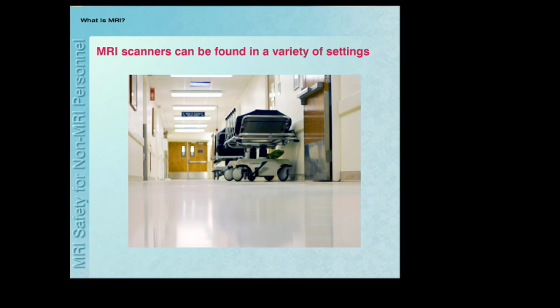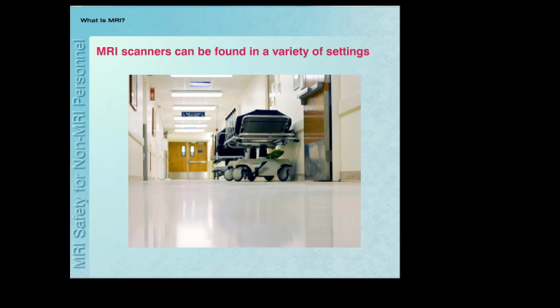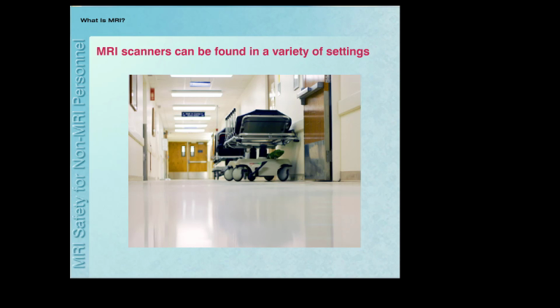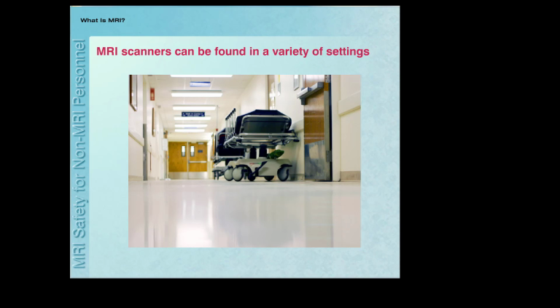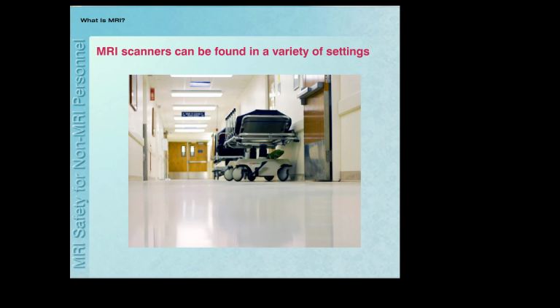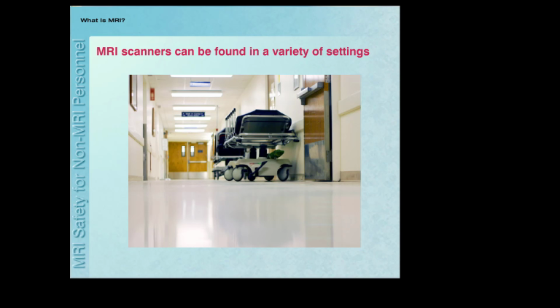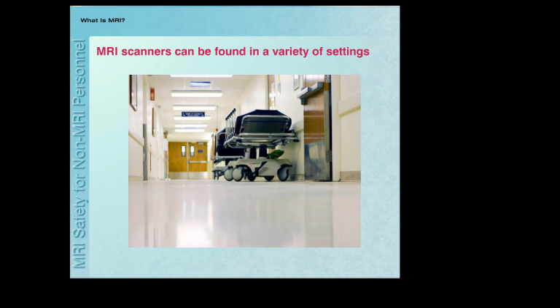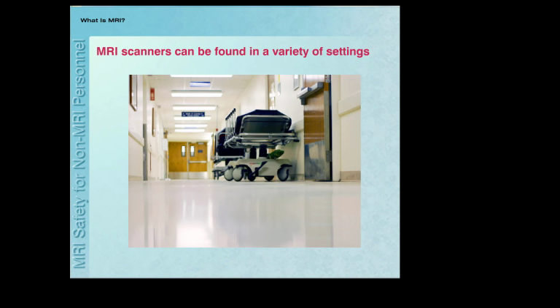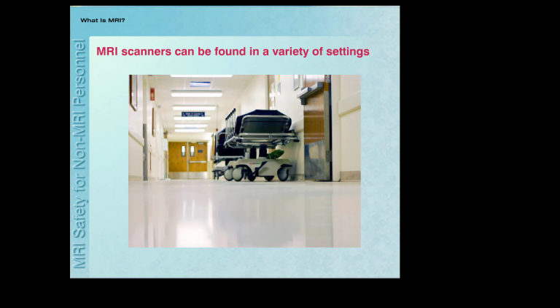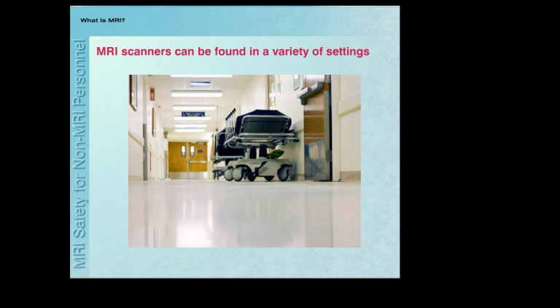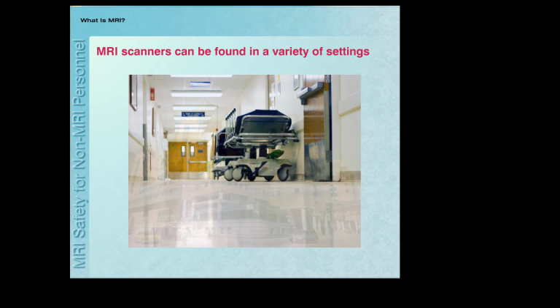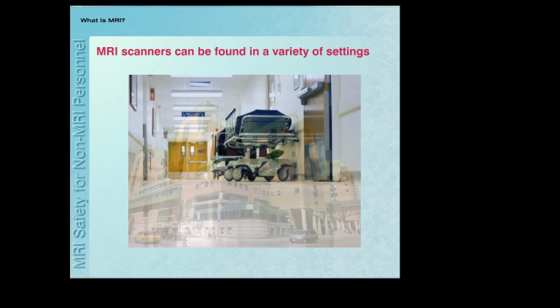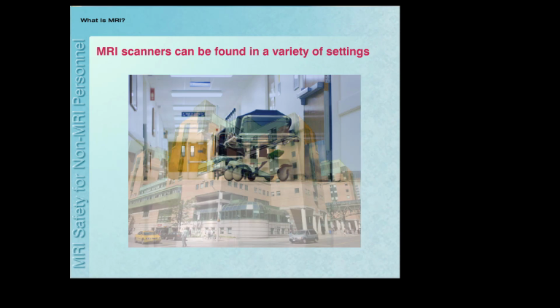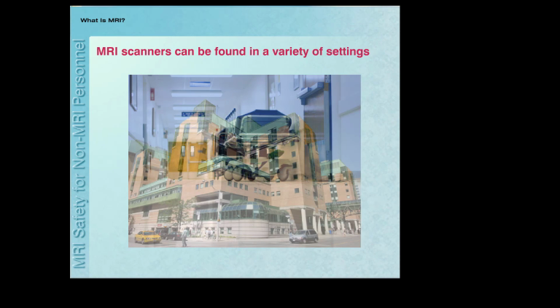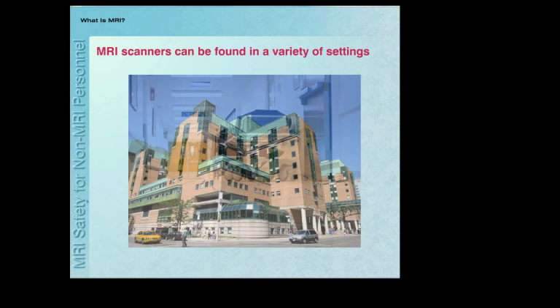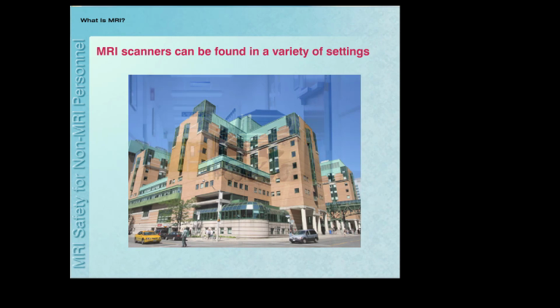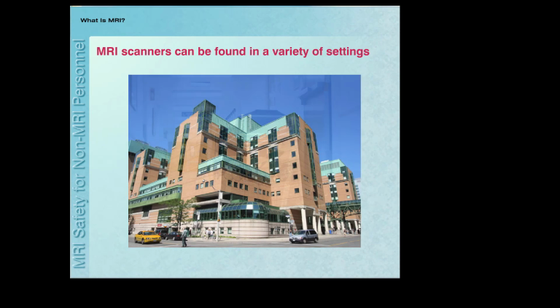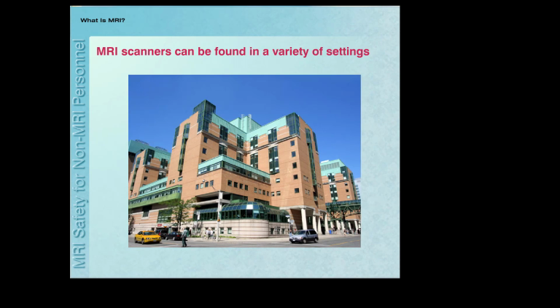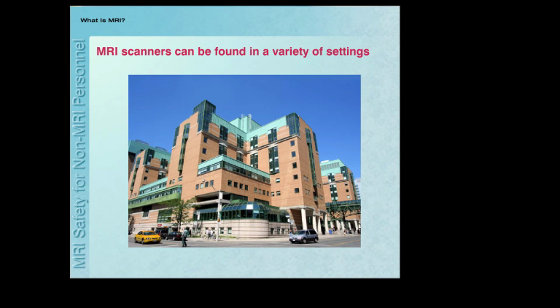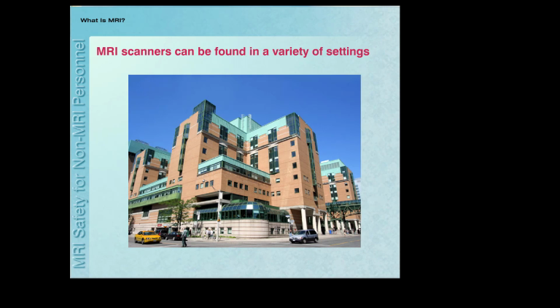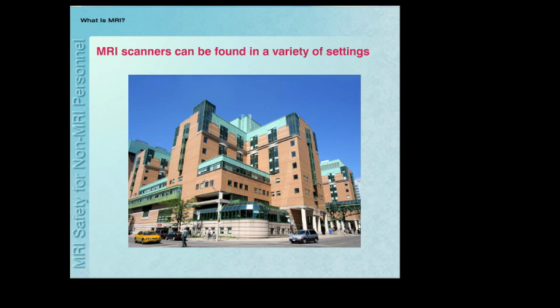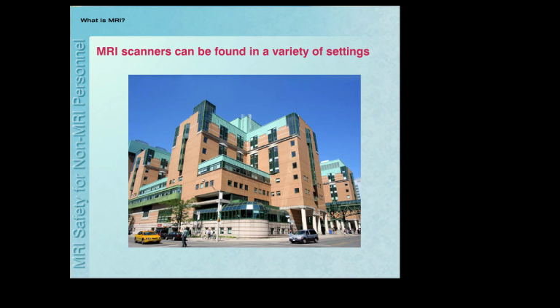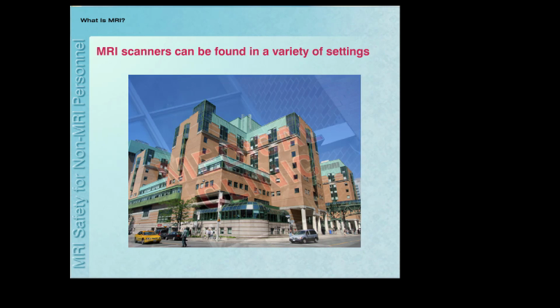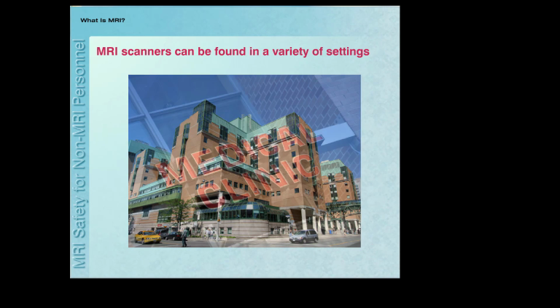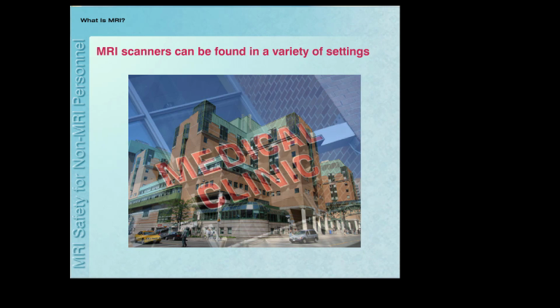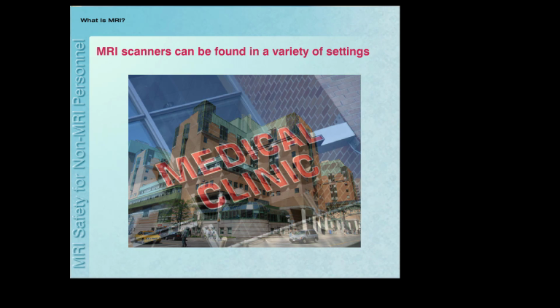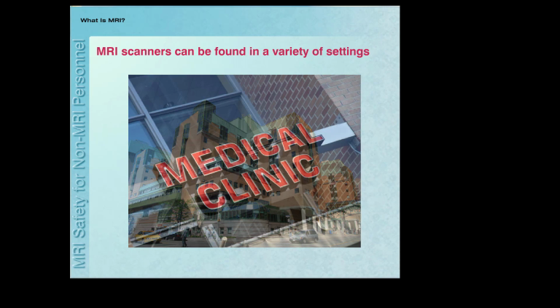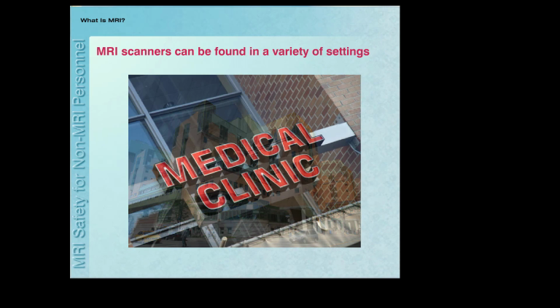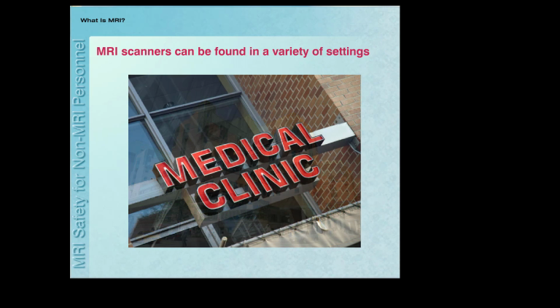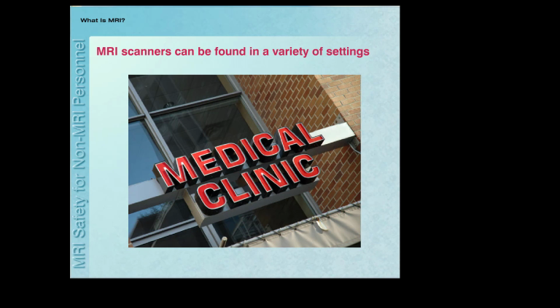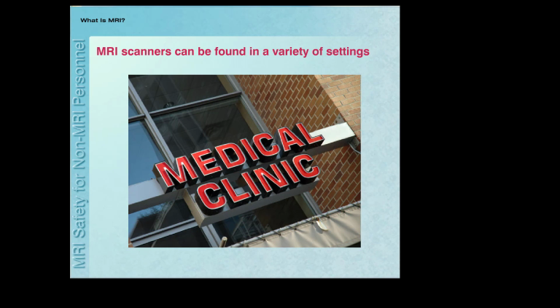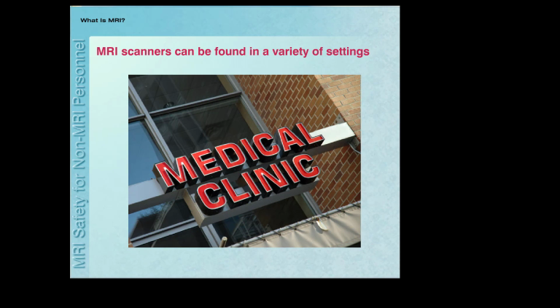MRI scanners can be found in a variety of settings, including hospitals, universities, and private outpatient clinics.